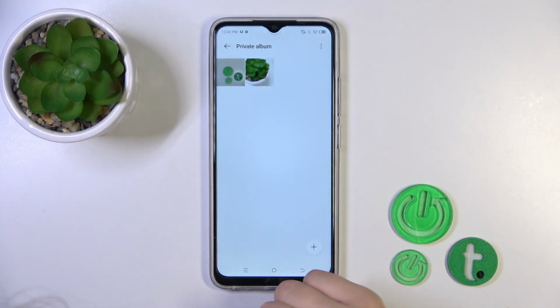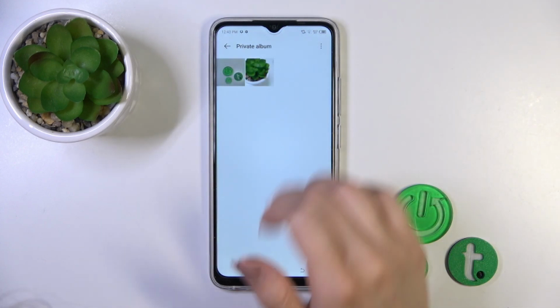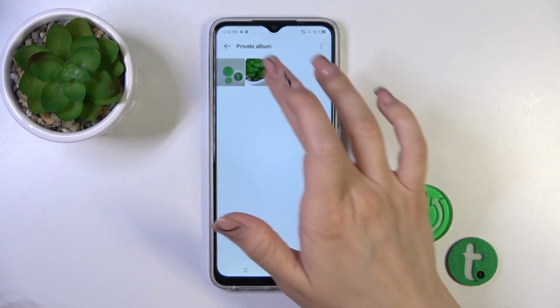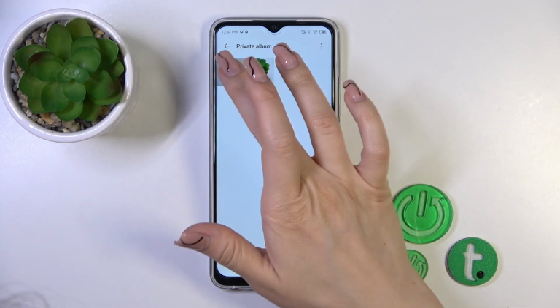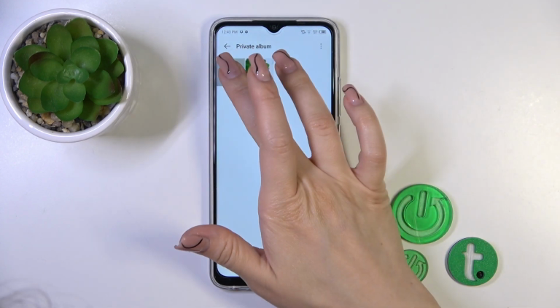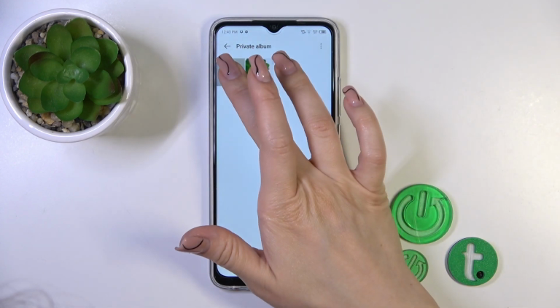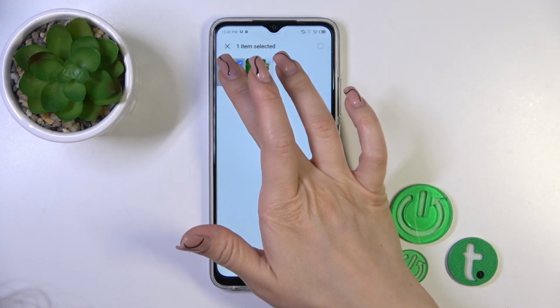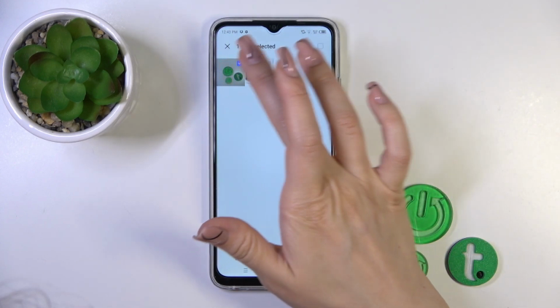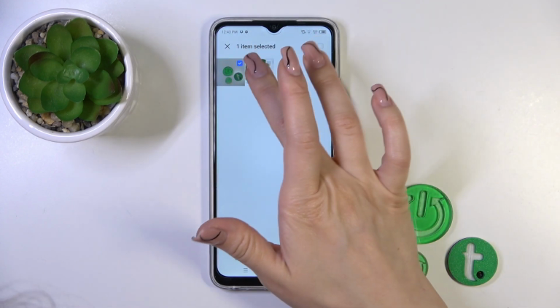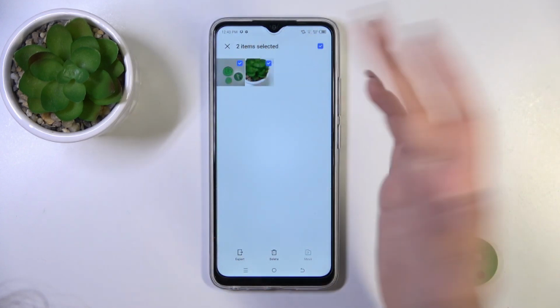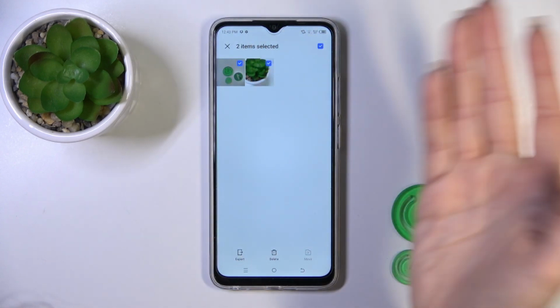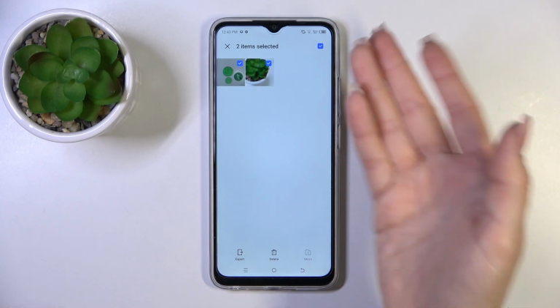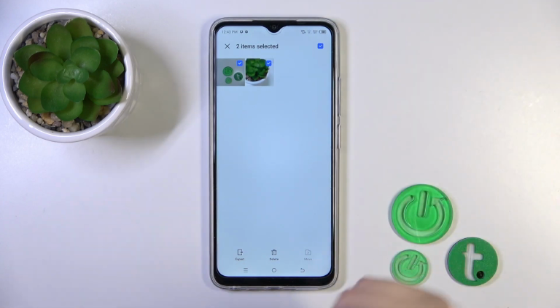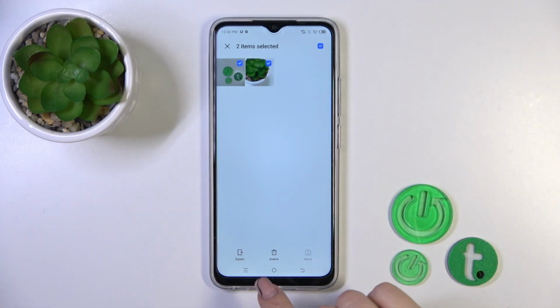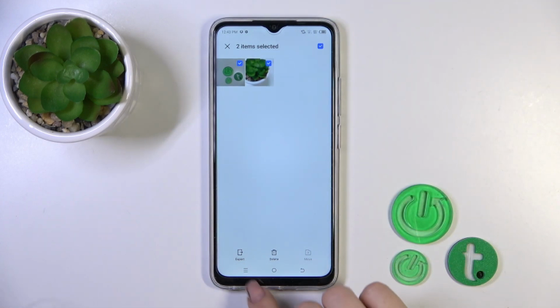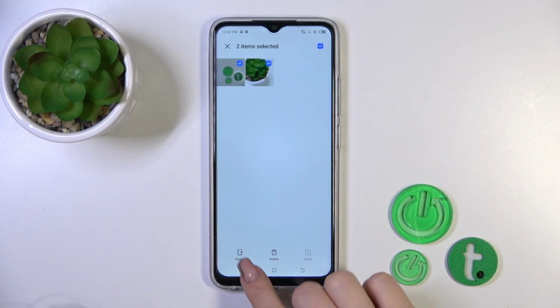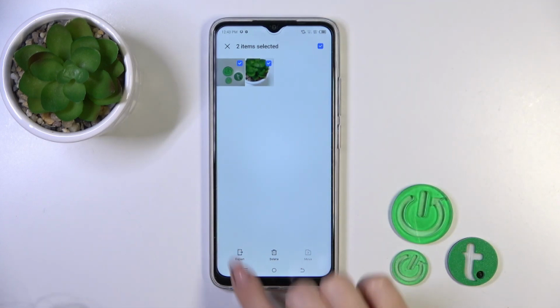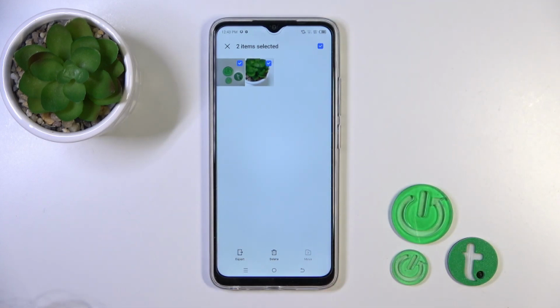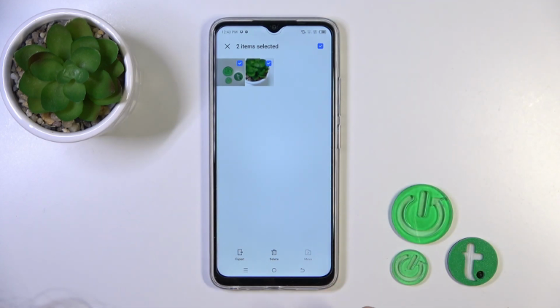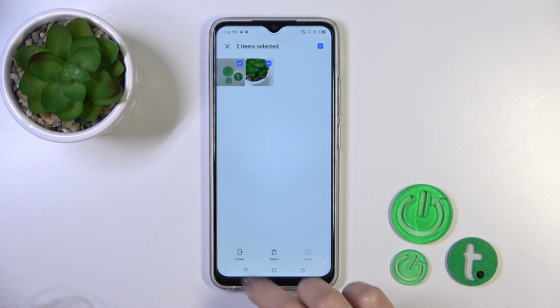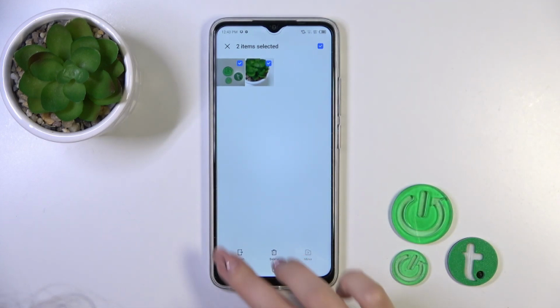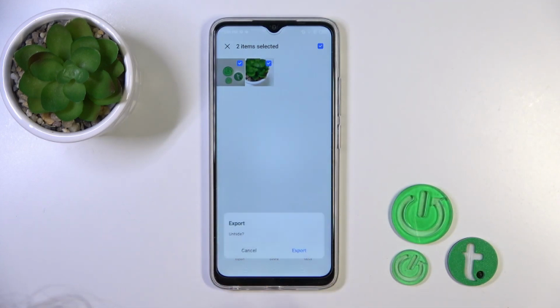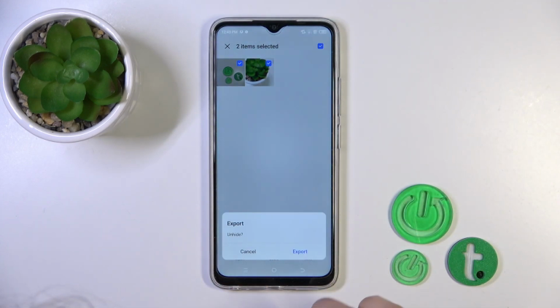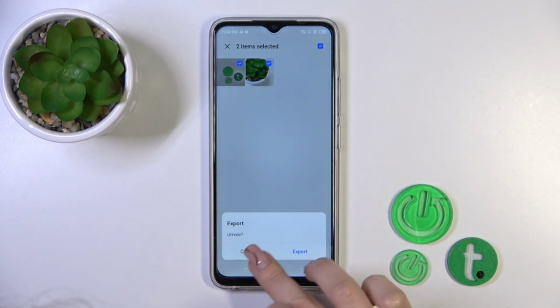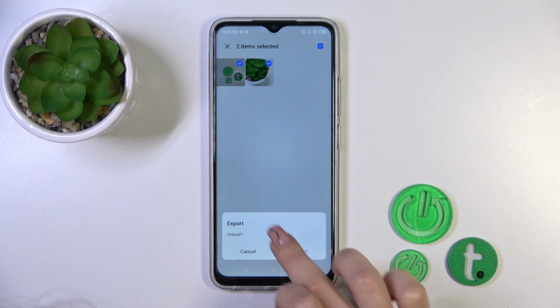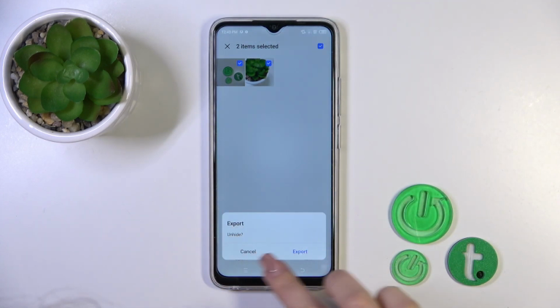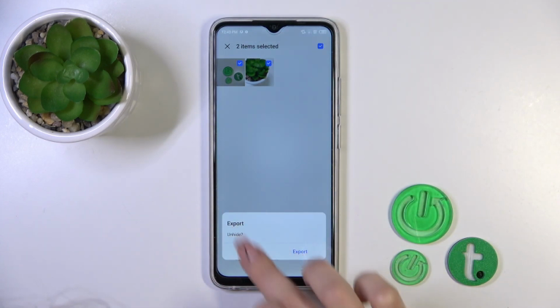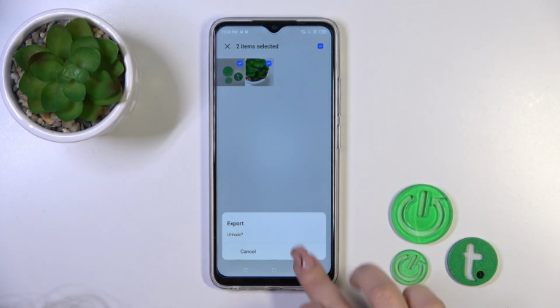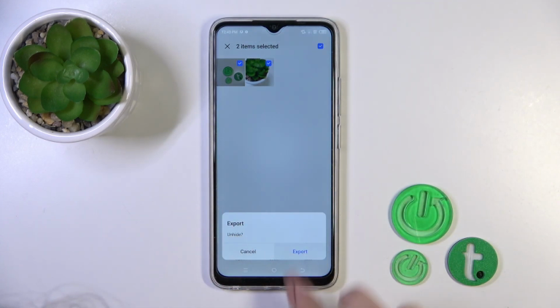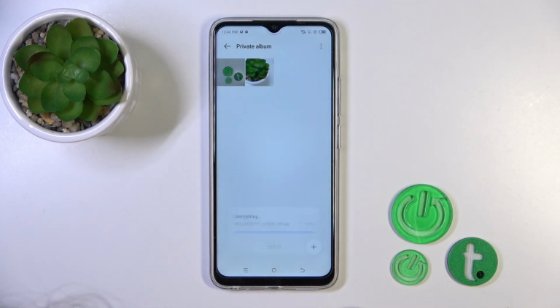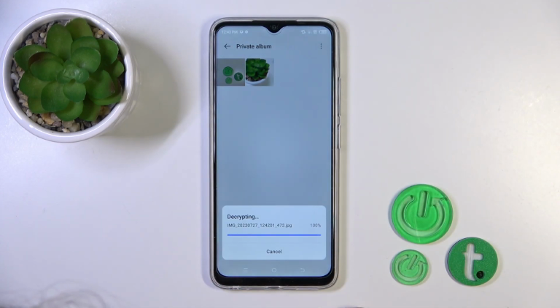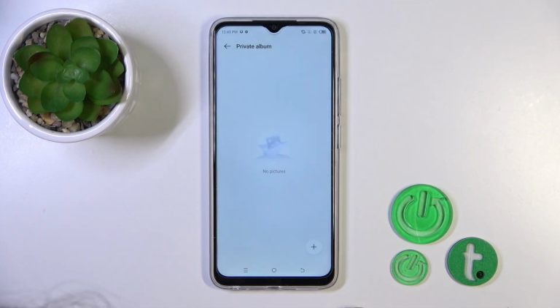Find your private album to unhide them, select the photos, click to export and unhide. Yes.